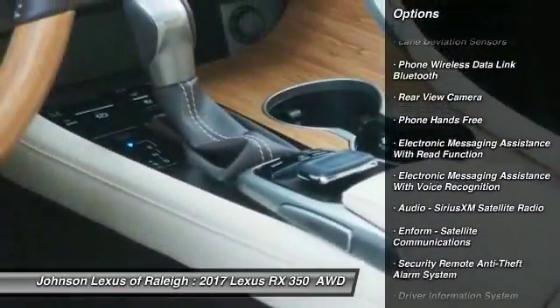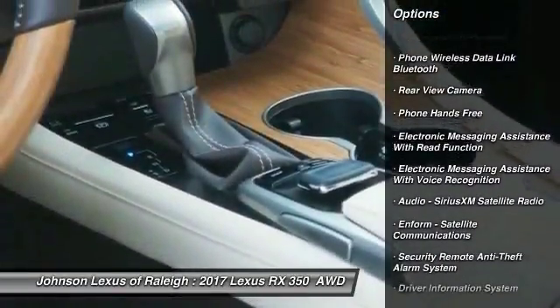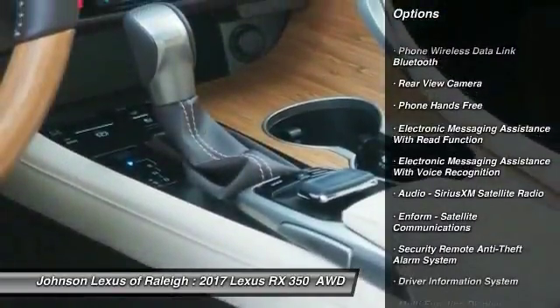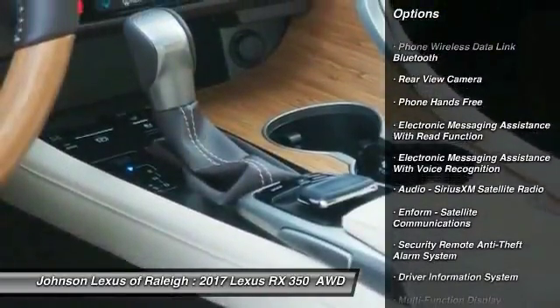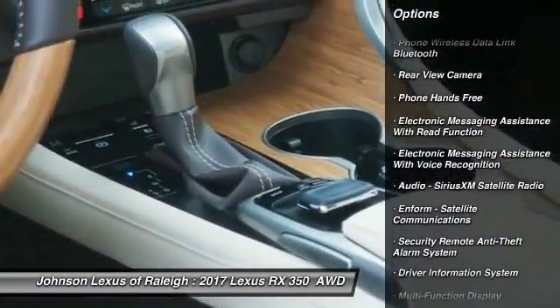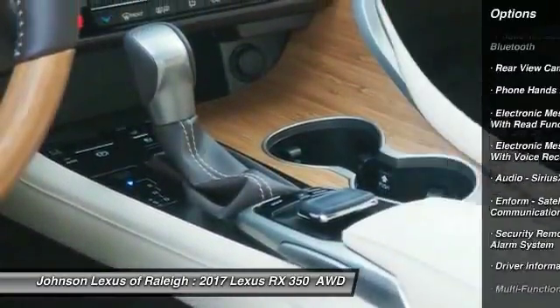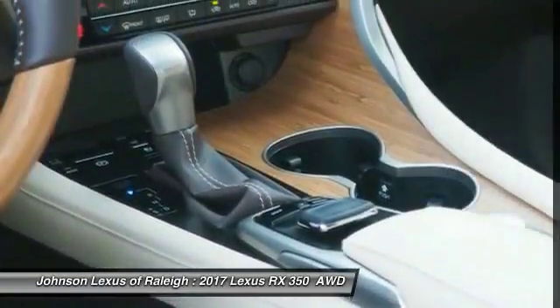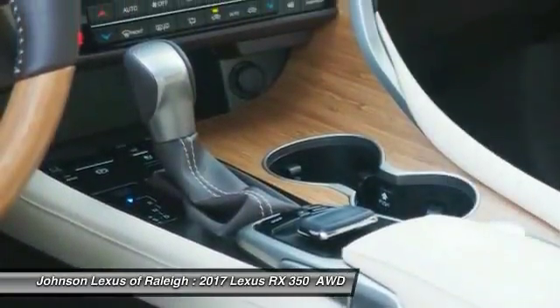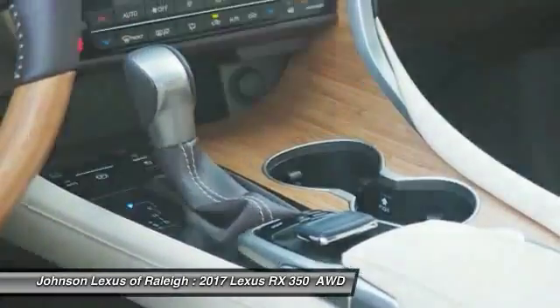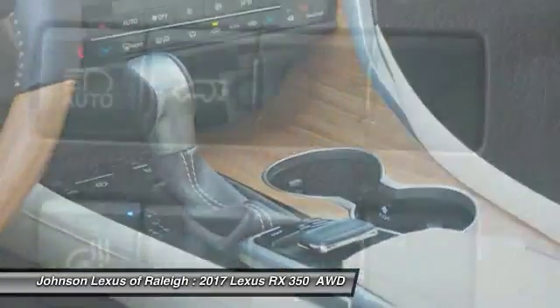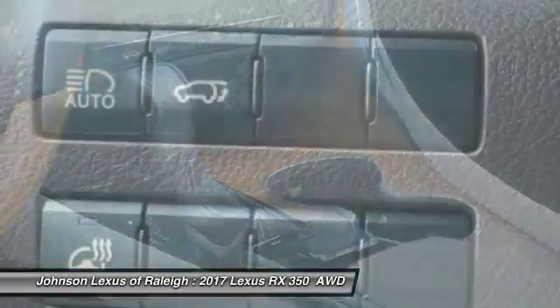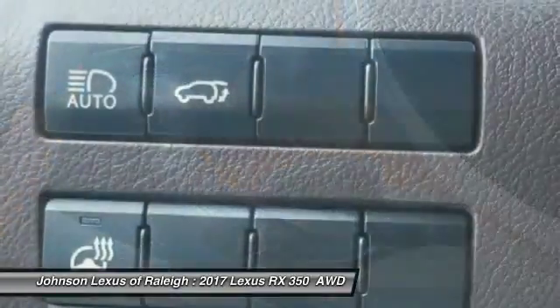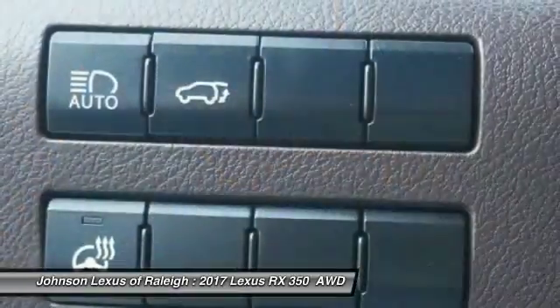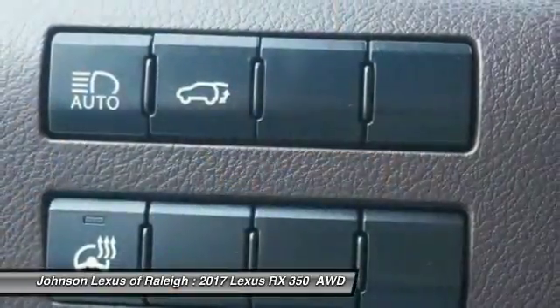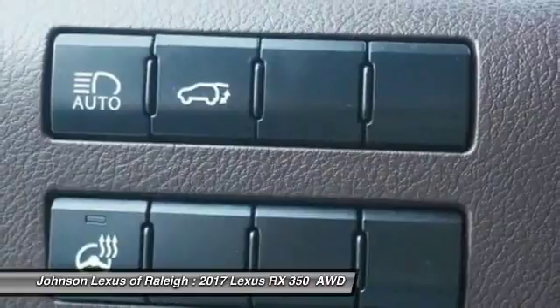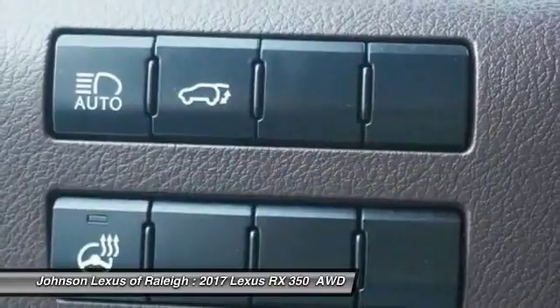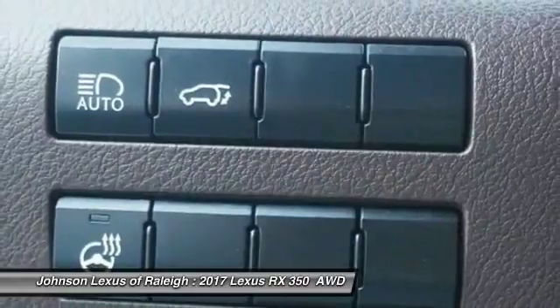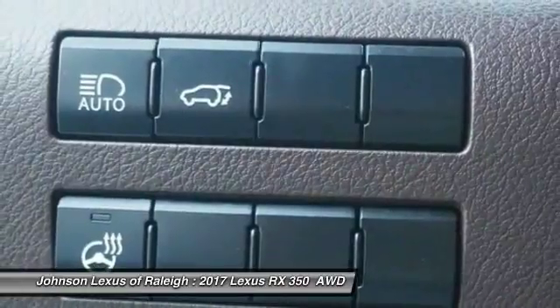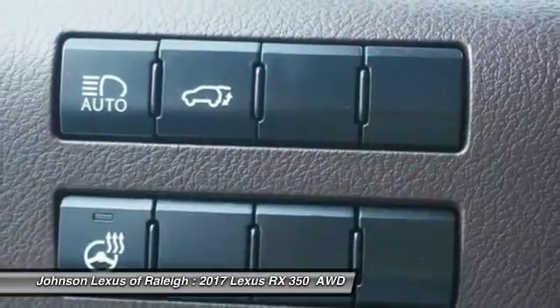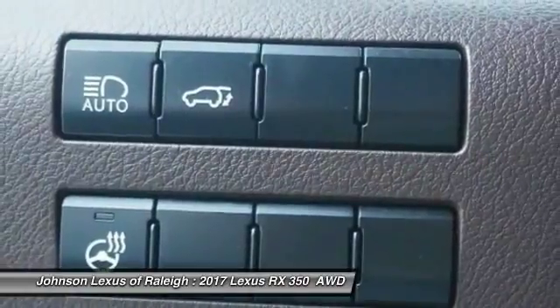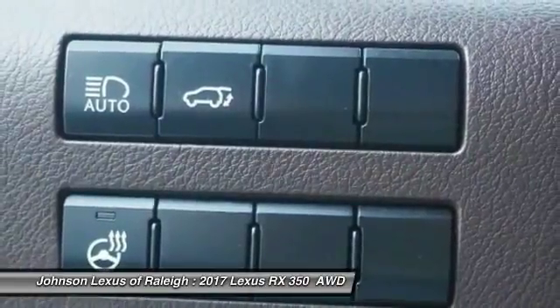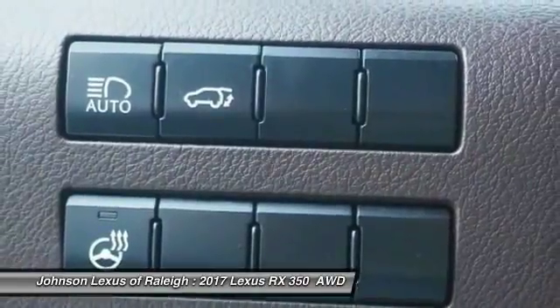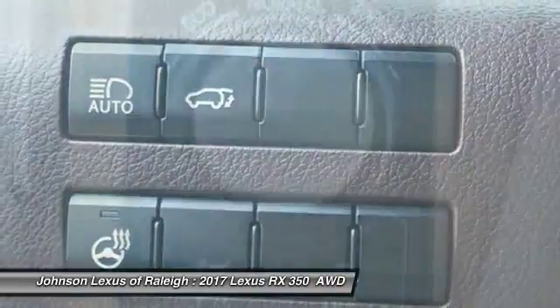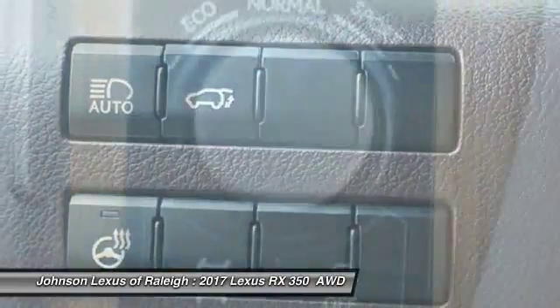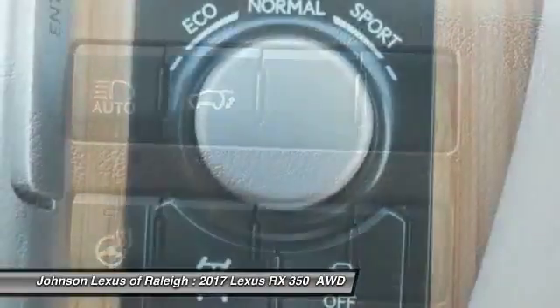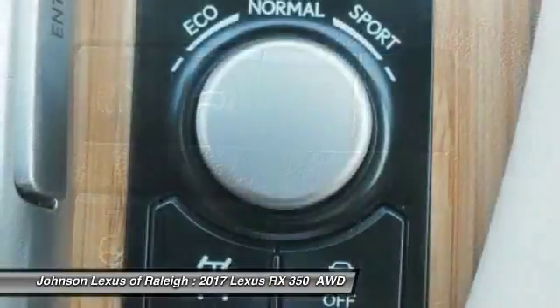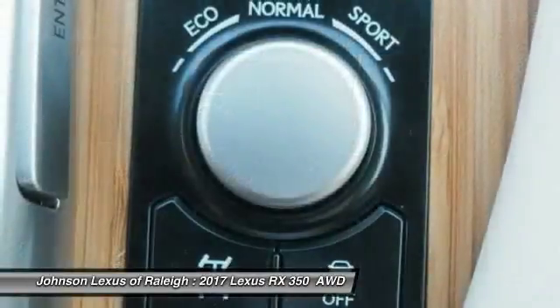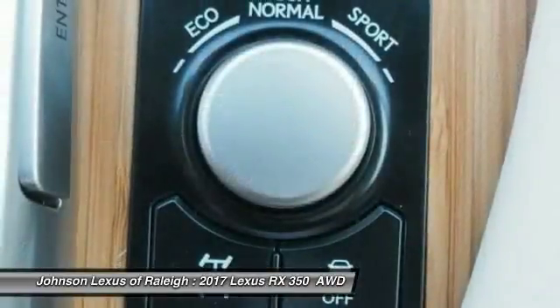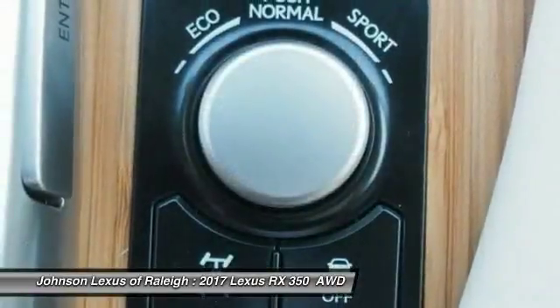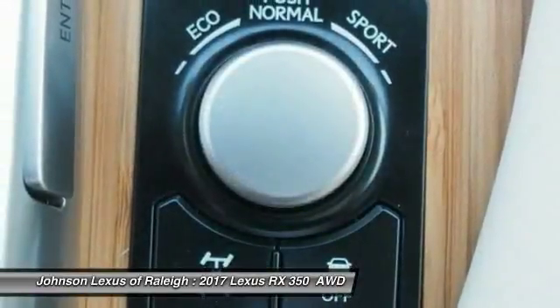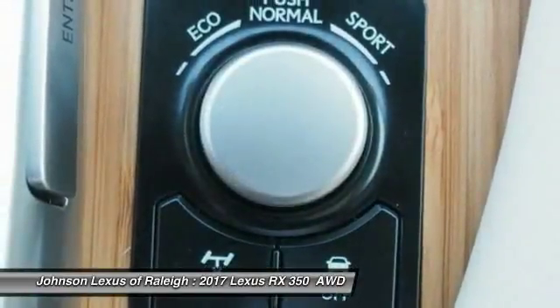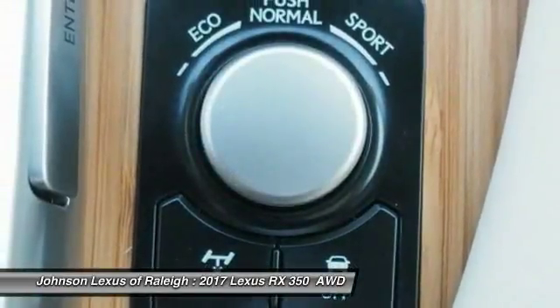Trip computer, clock, rear floor mats, electronic brake force distribution, and cargo area light.